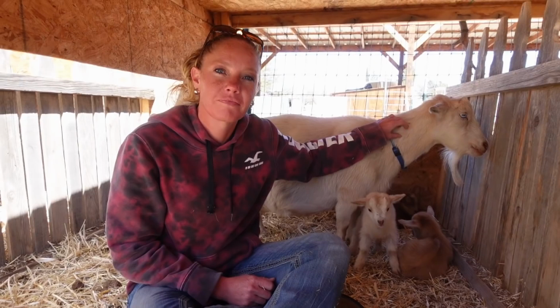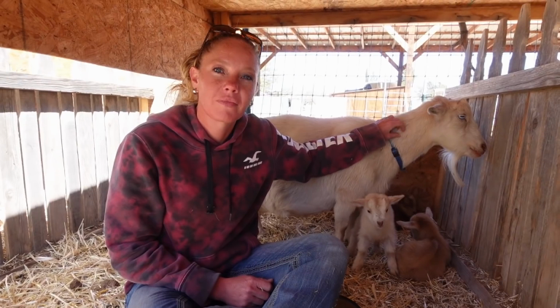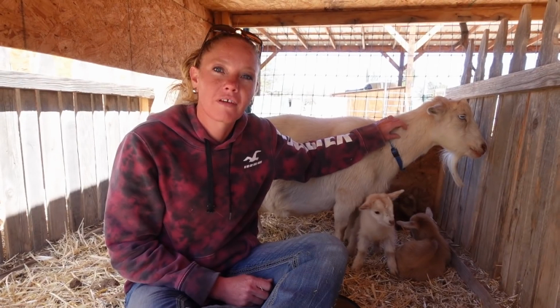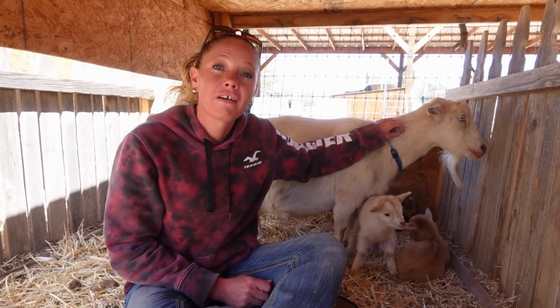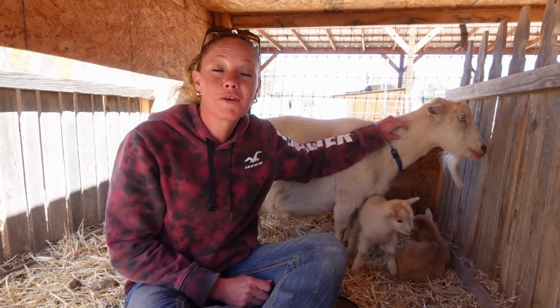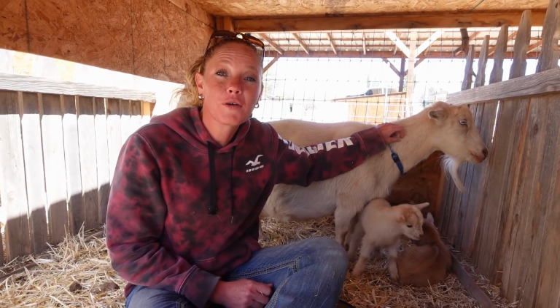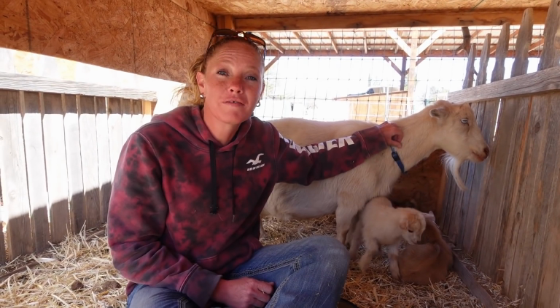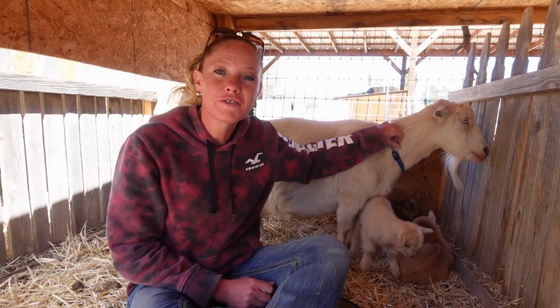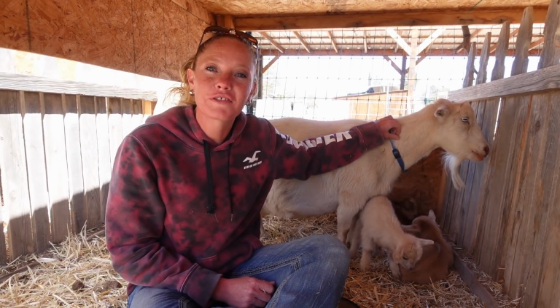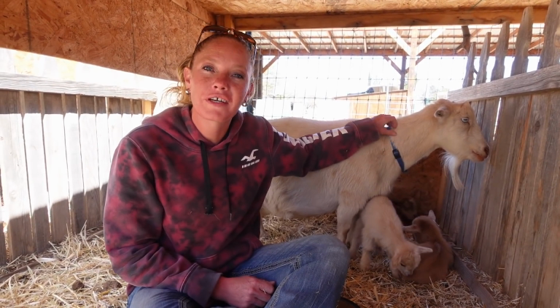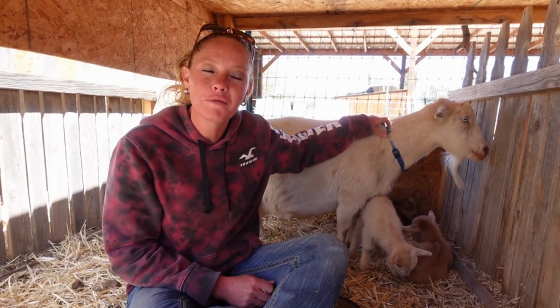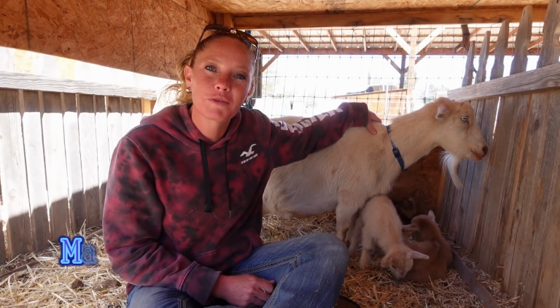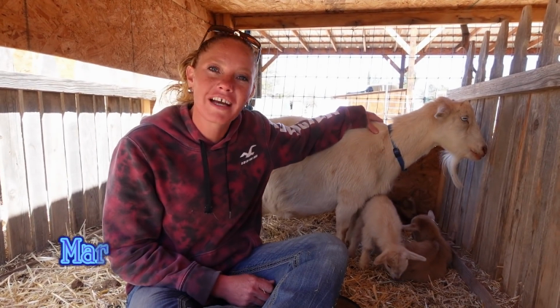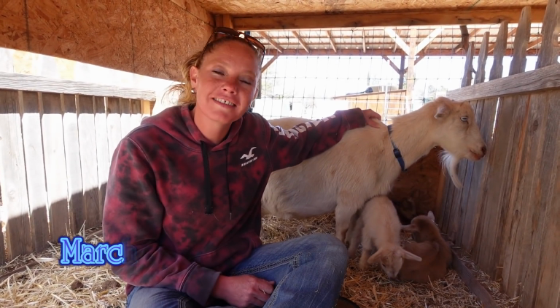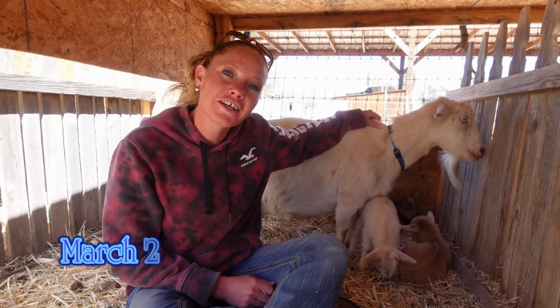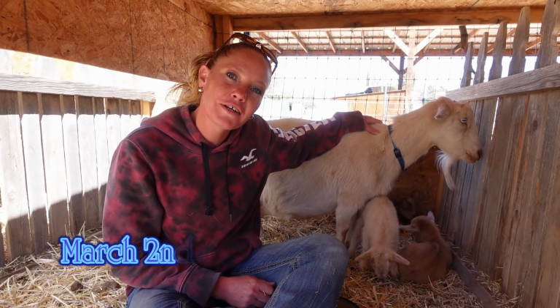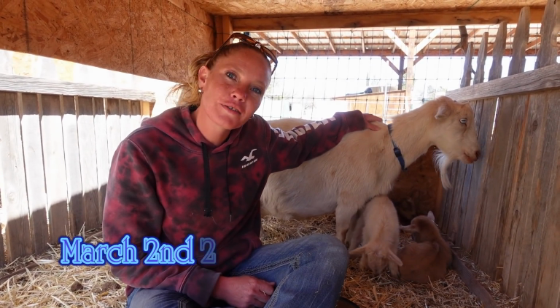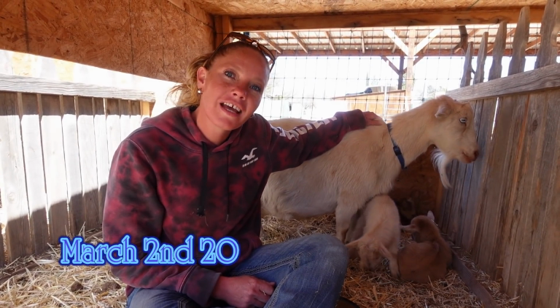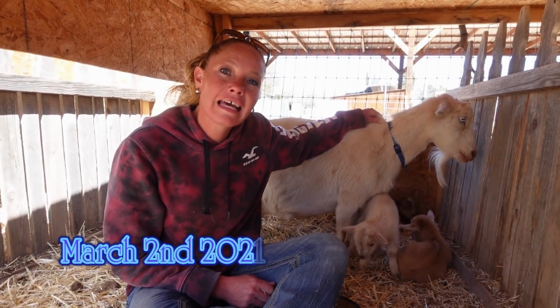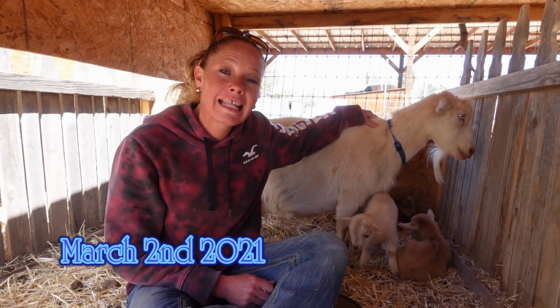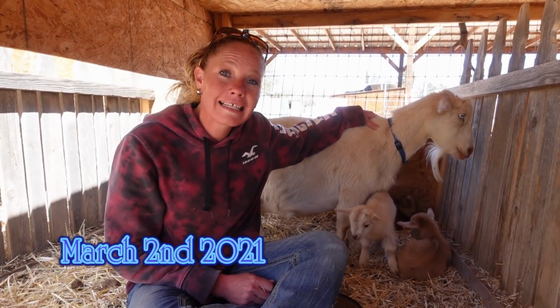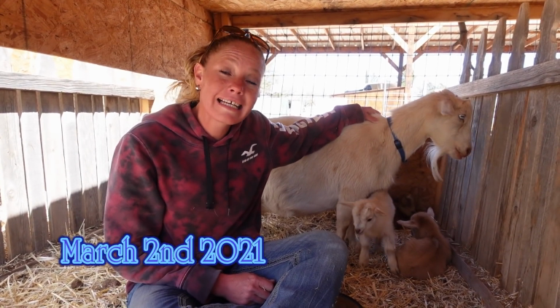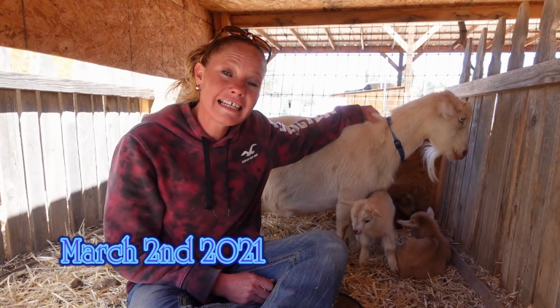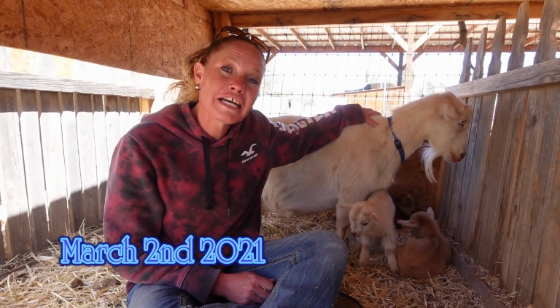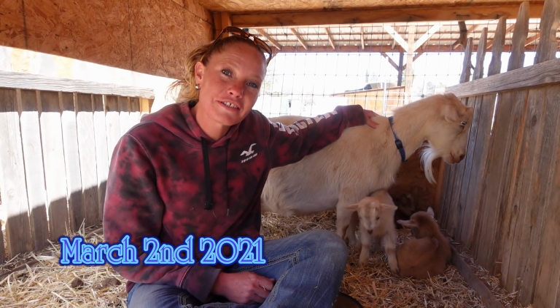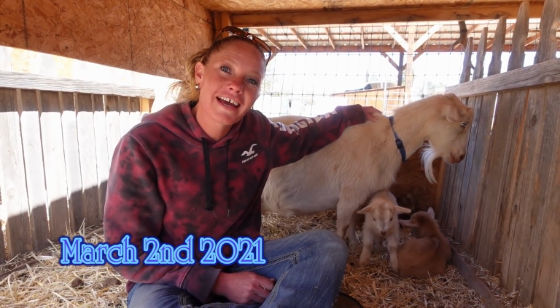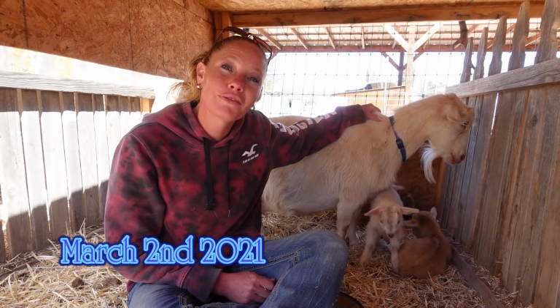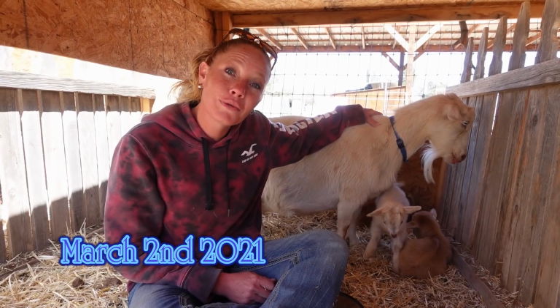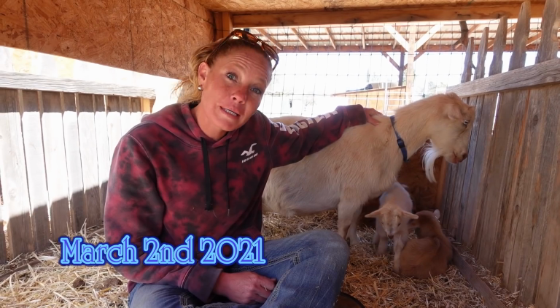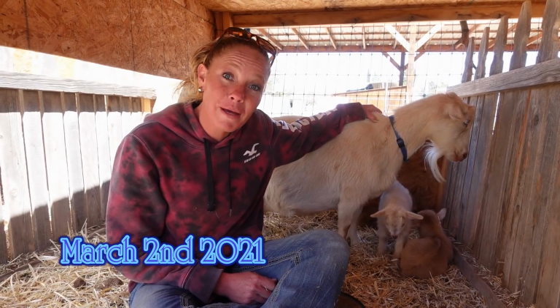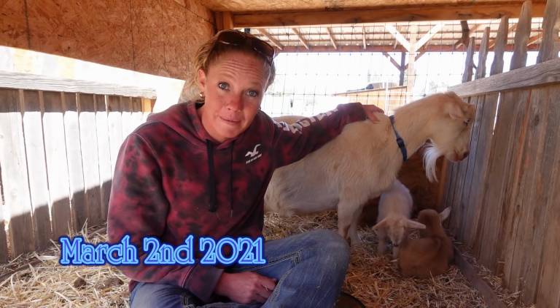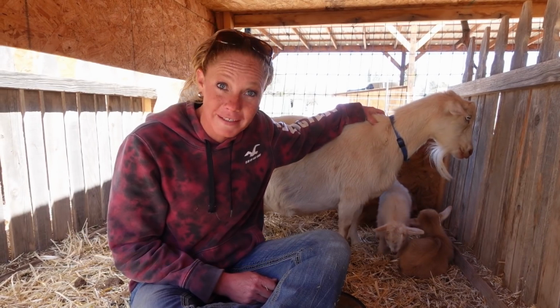Hello goat lovers, Crystal here with Blue Cactus Dairy Goats. Last night Elsa had three babies.